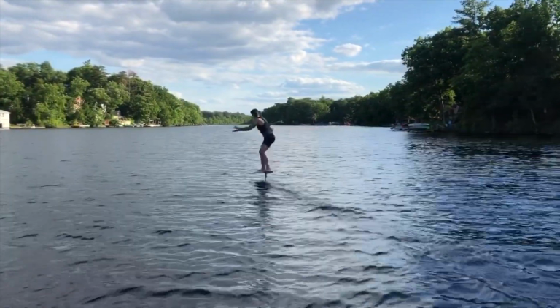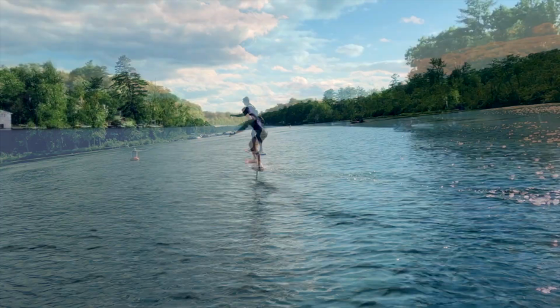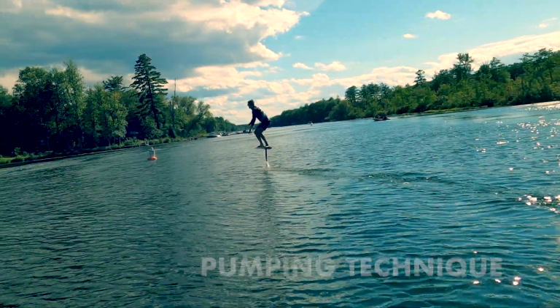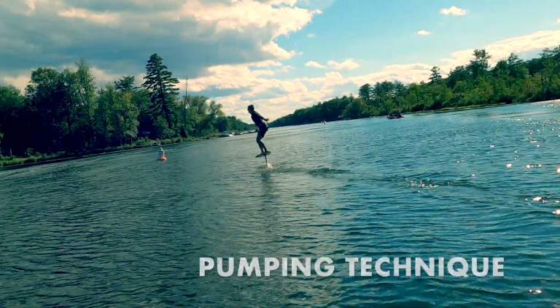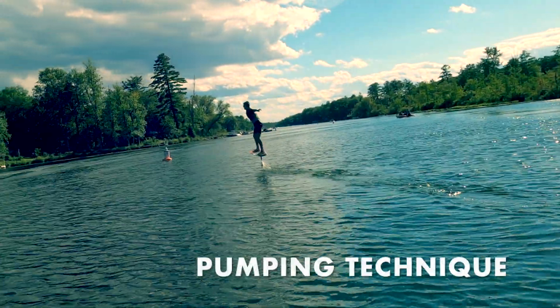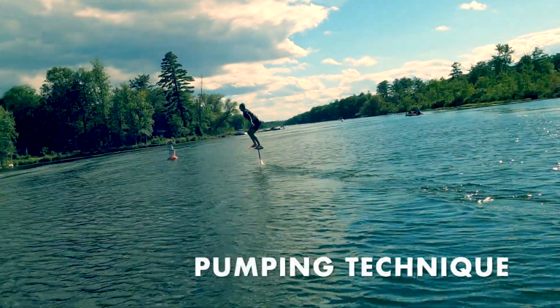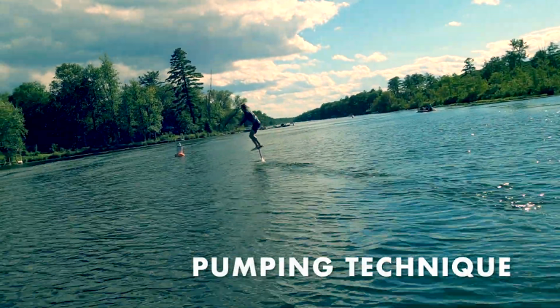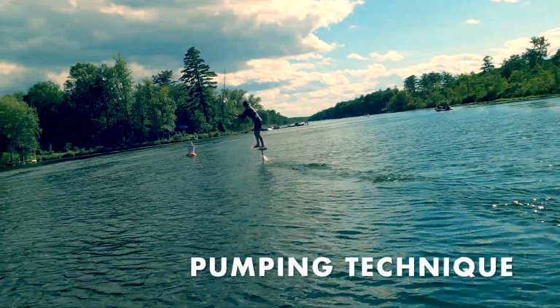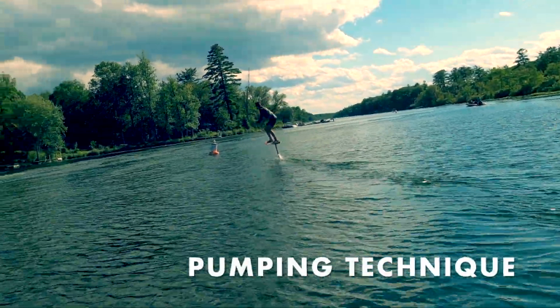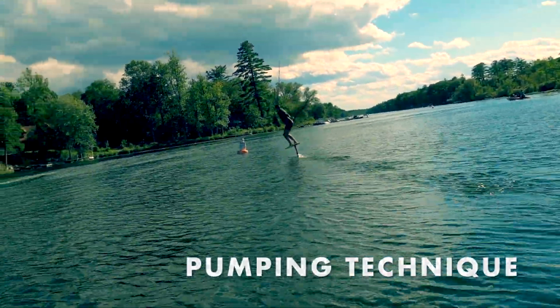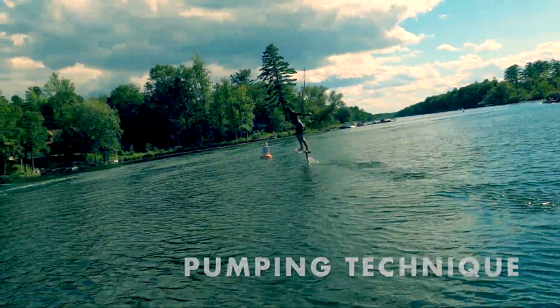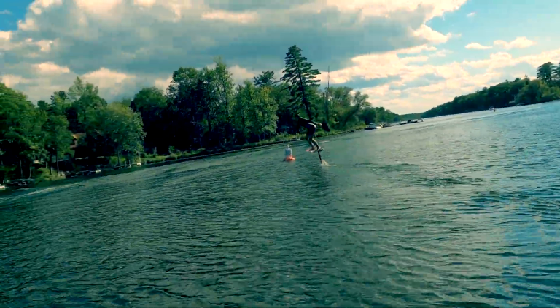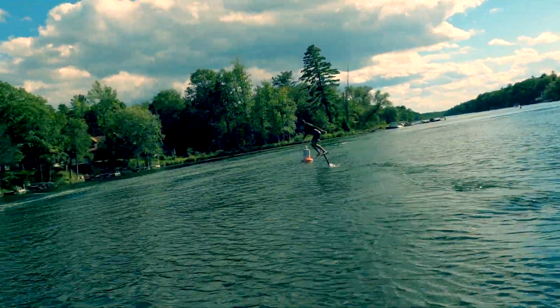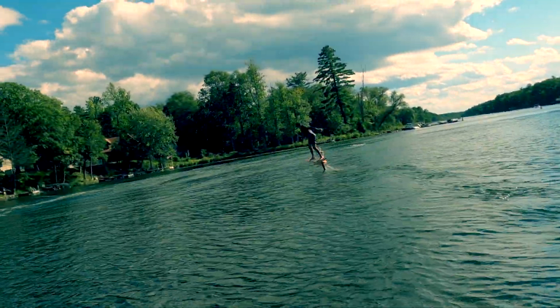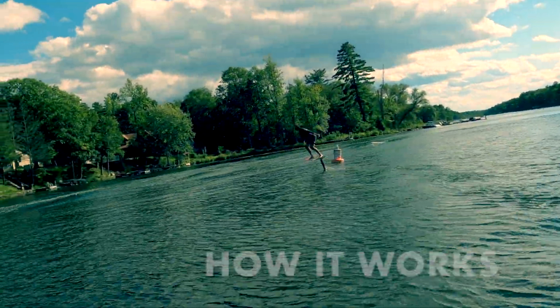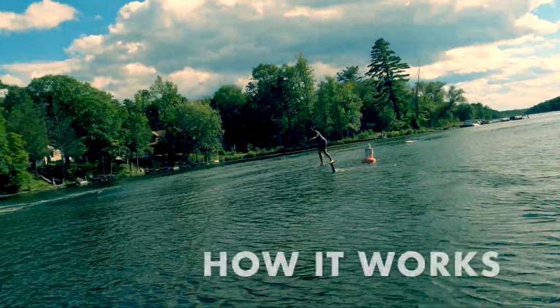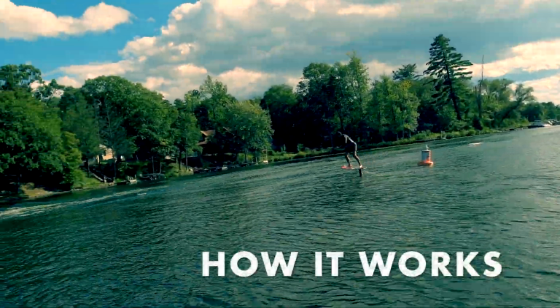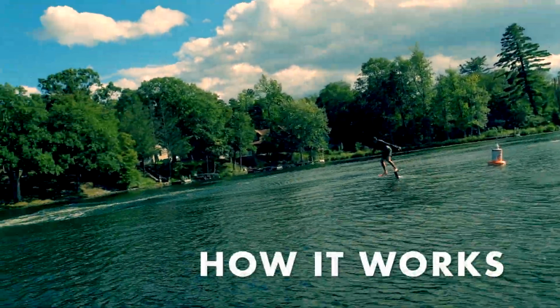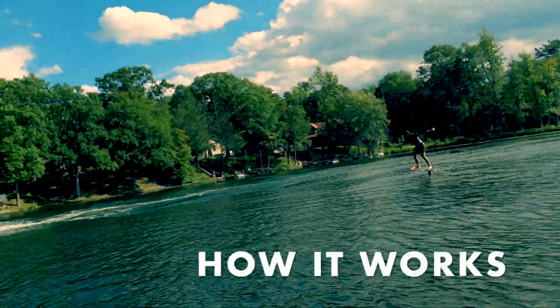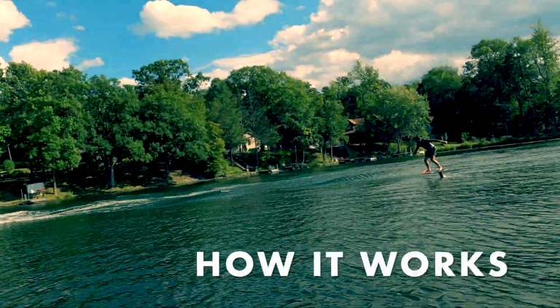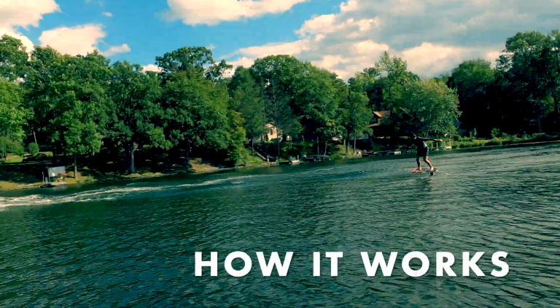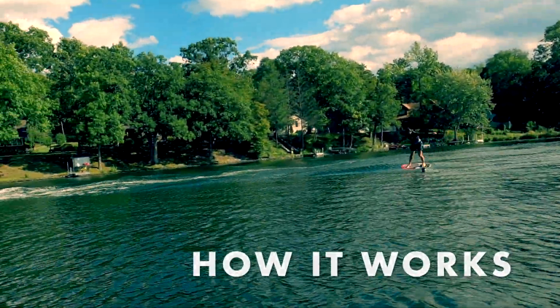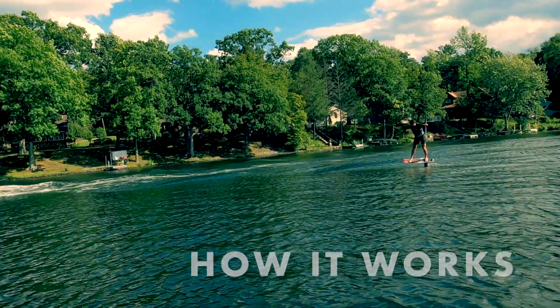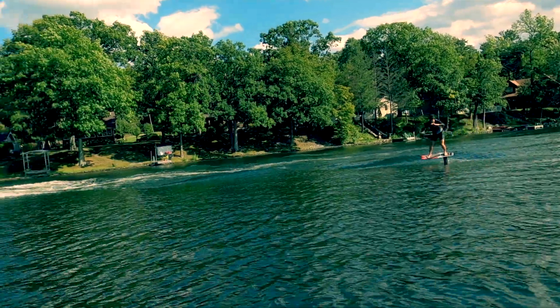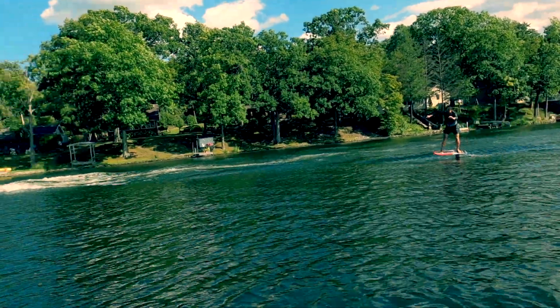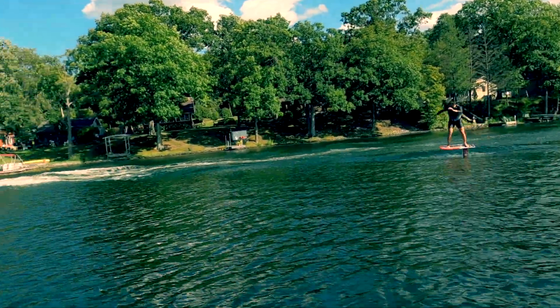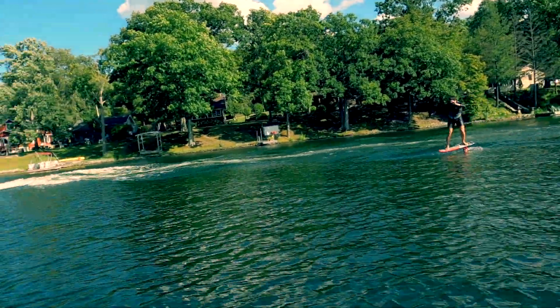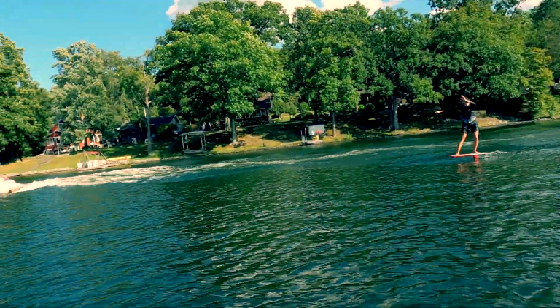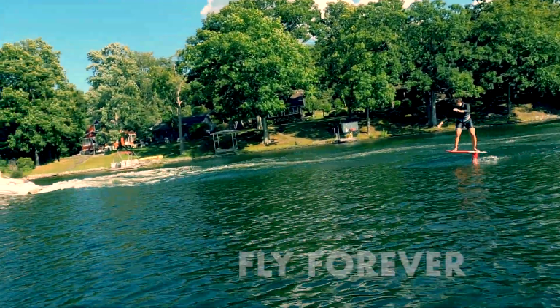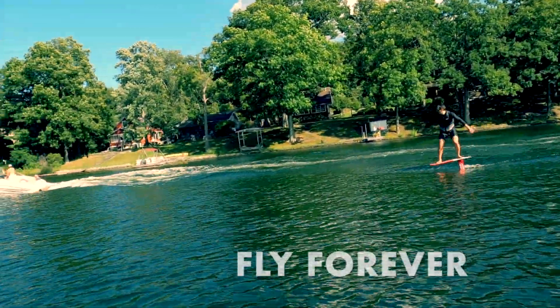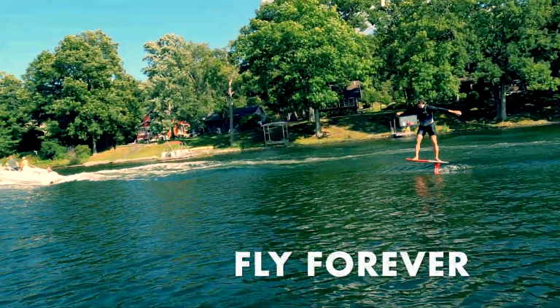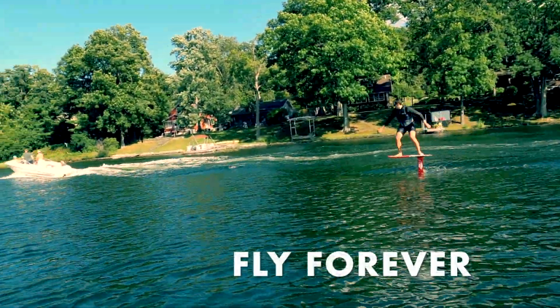Today we want to try to help improve your pumping technique. We're going to break pumping down, understand how it really works, and figure out if we can truly fly forever.